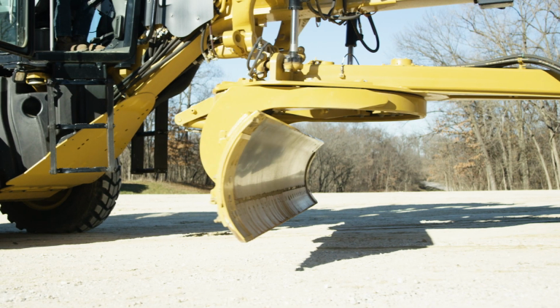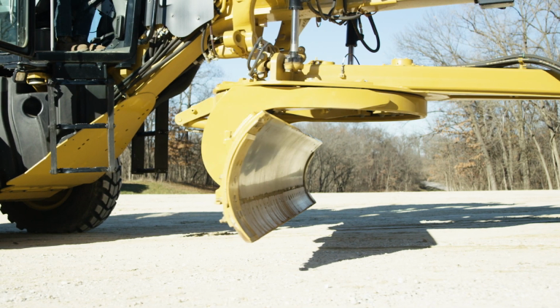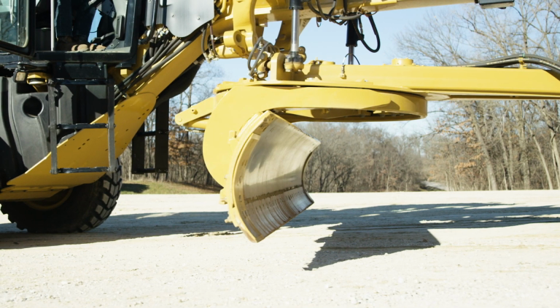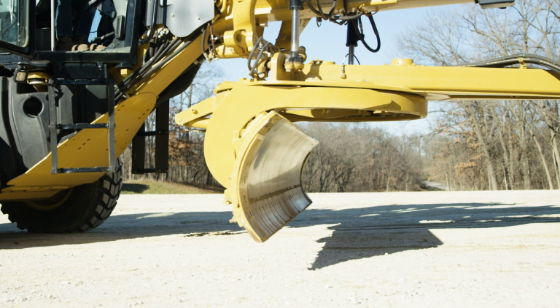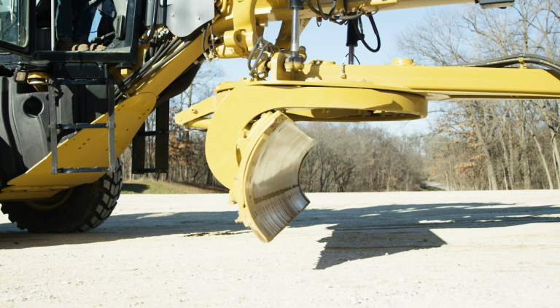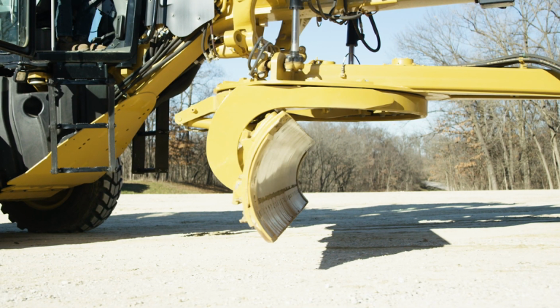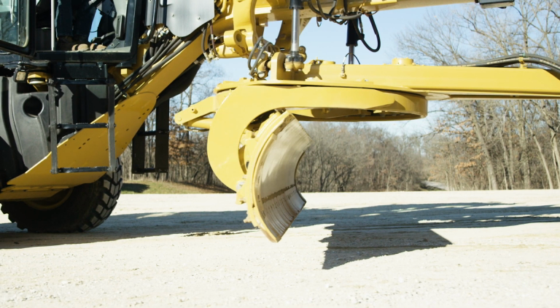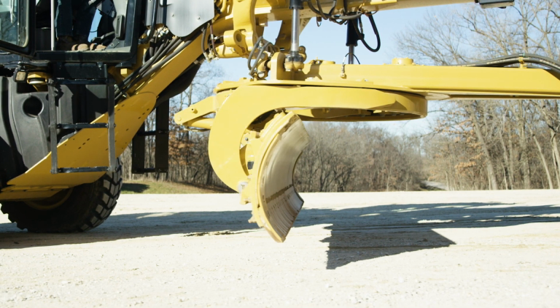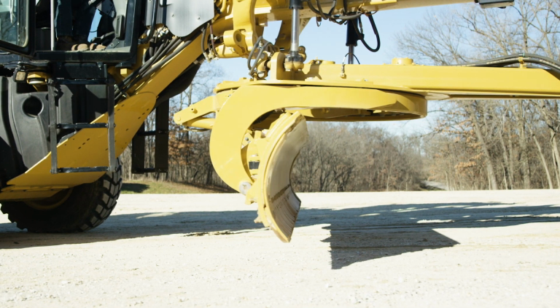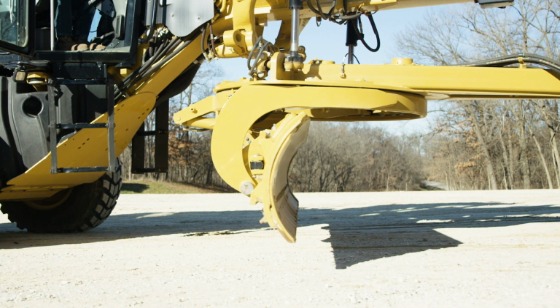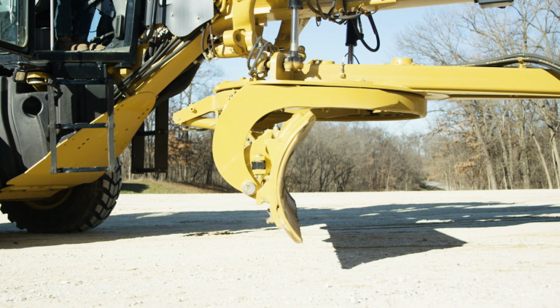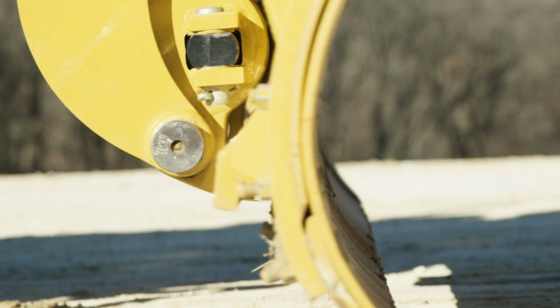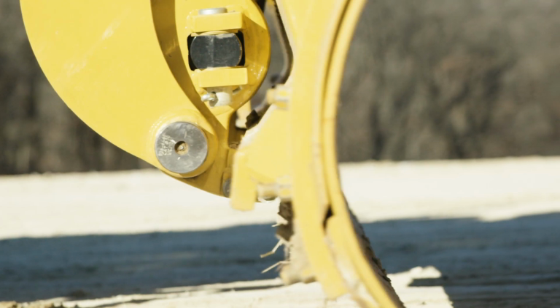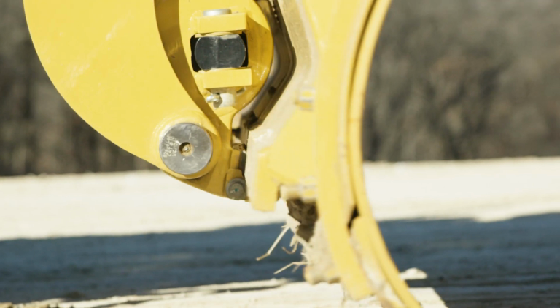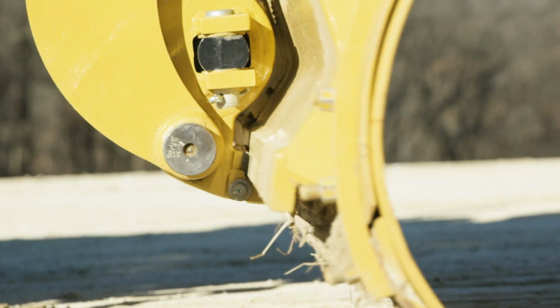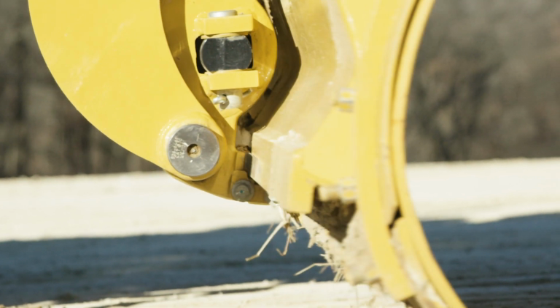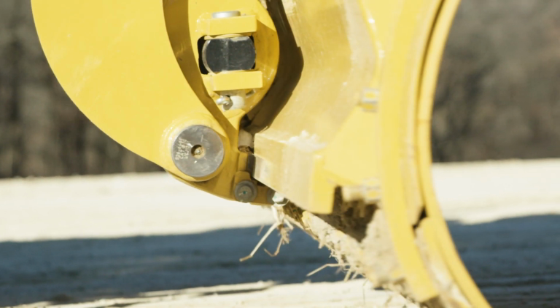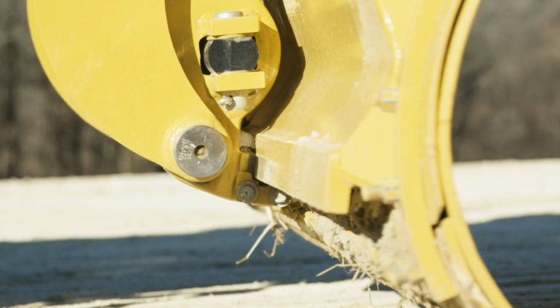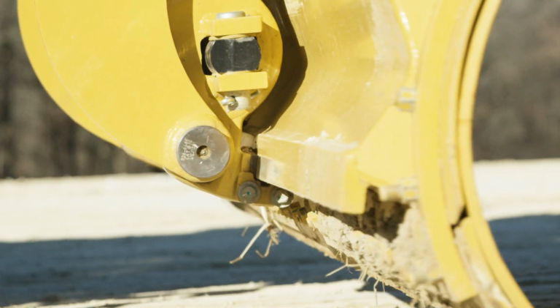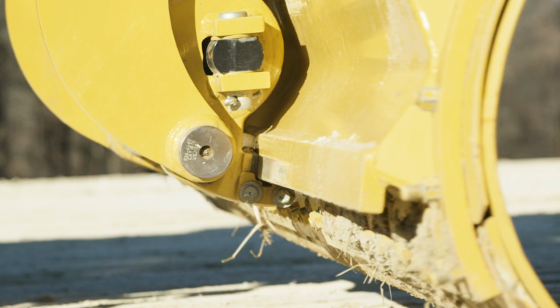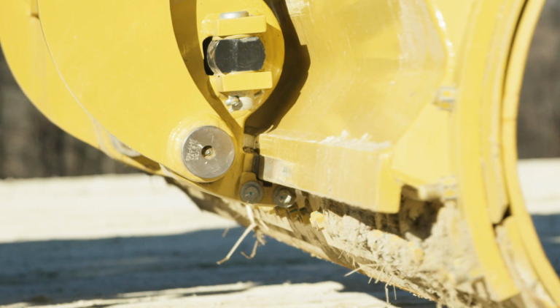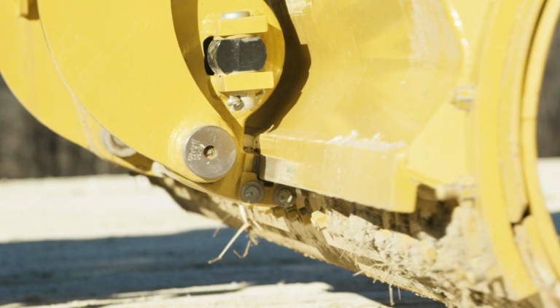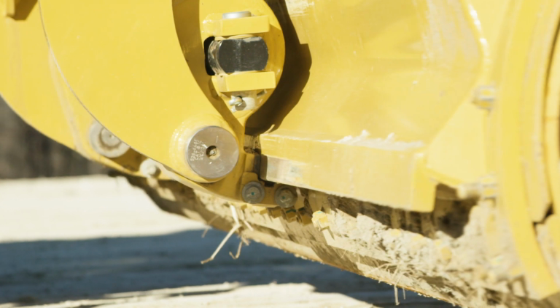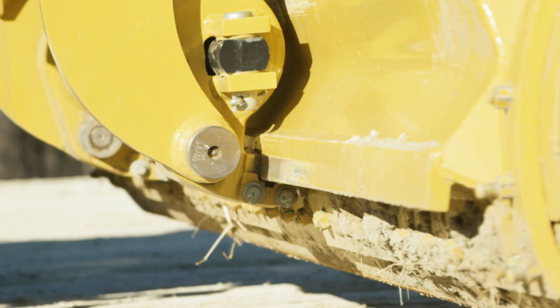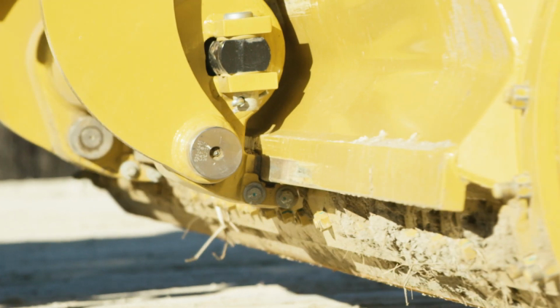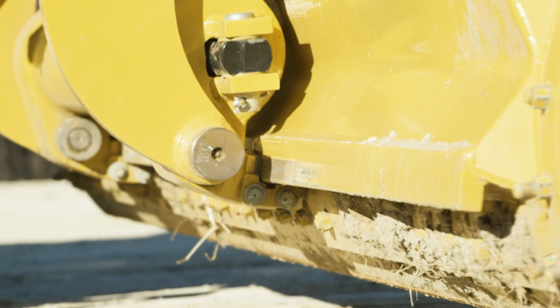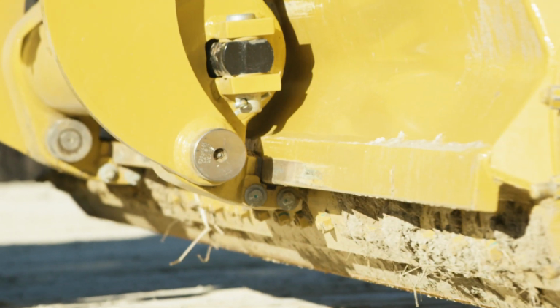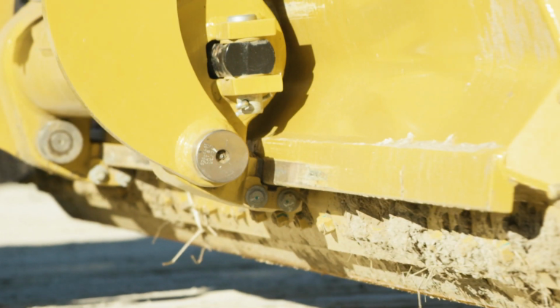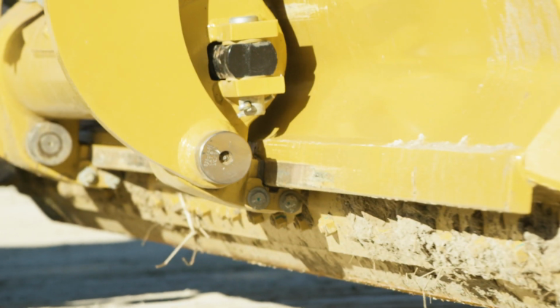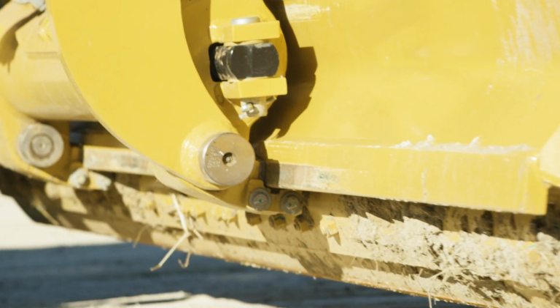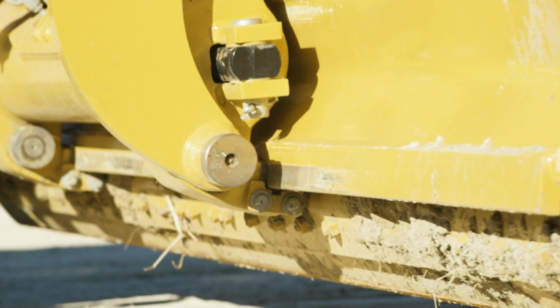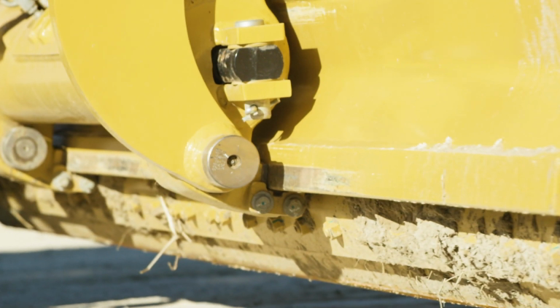Reduce wear, decrease downtime, and extend the life of your motor grader components with a greasable moldboard pivot pin.